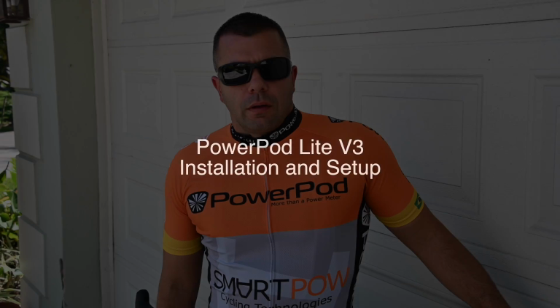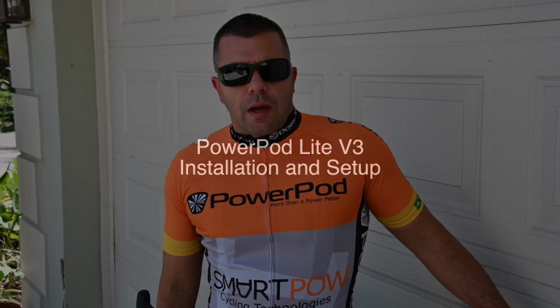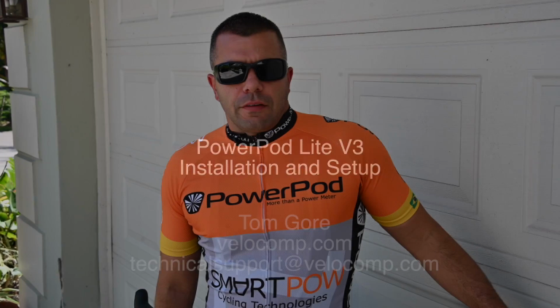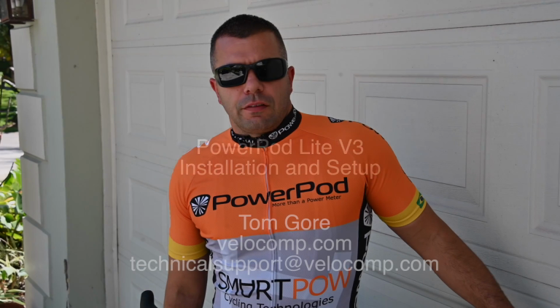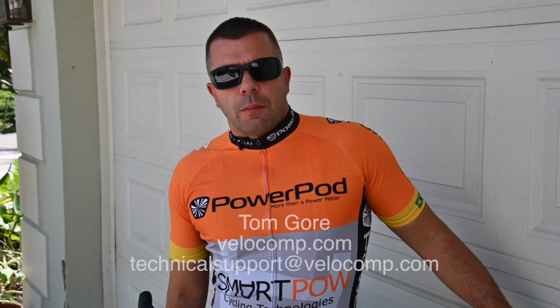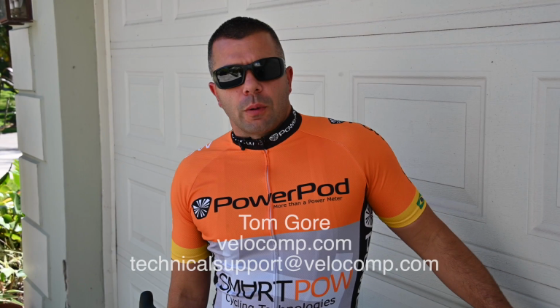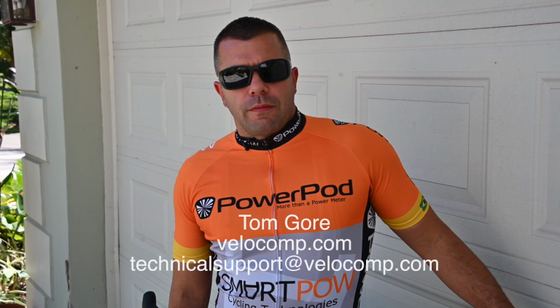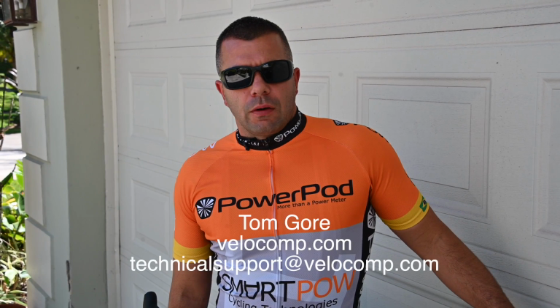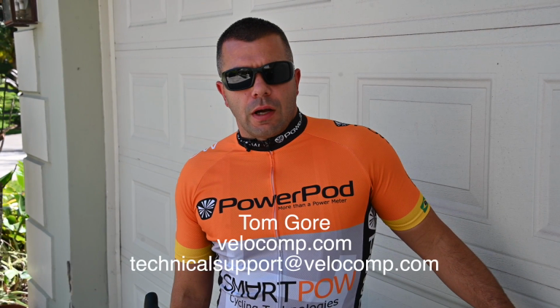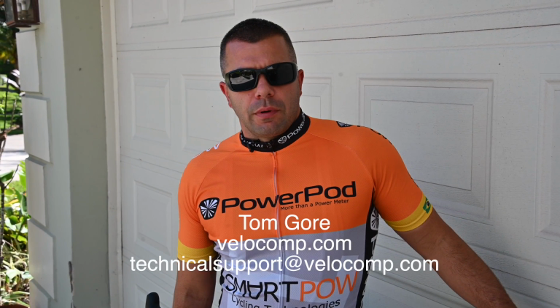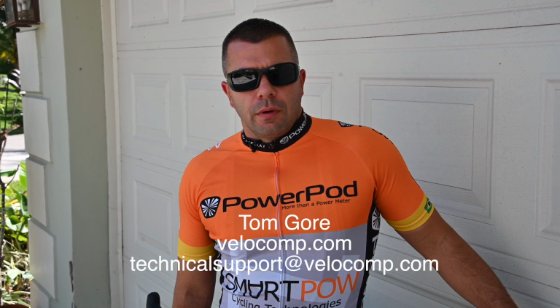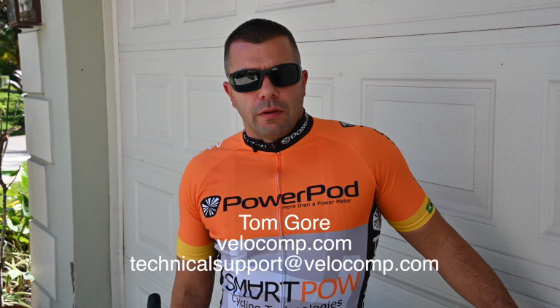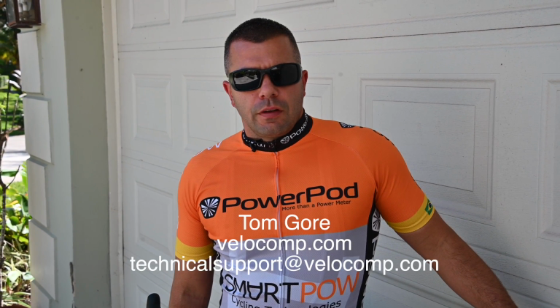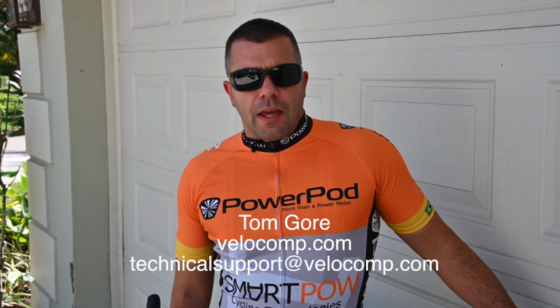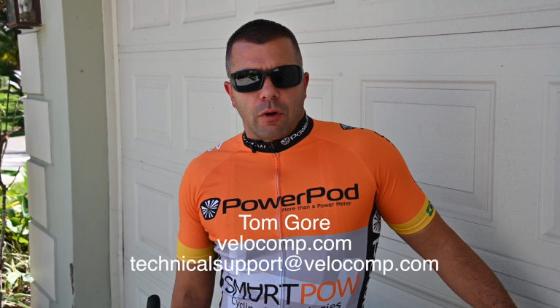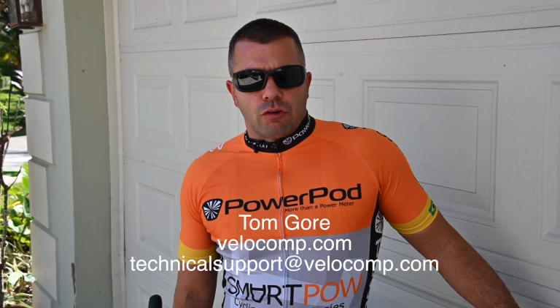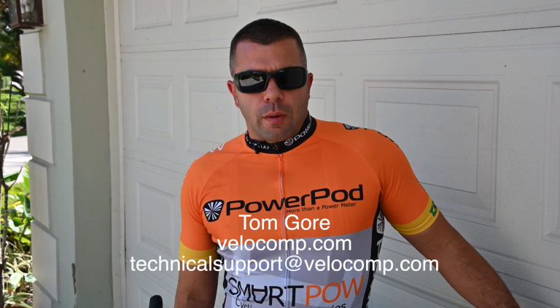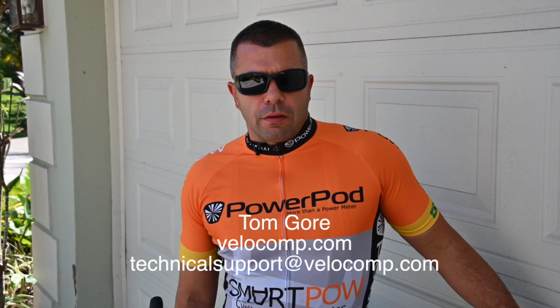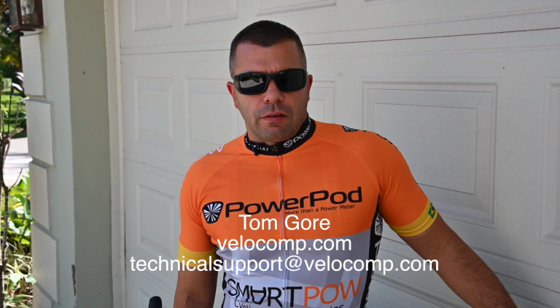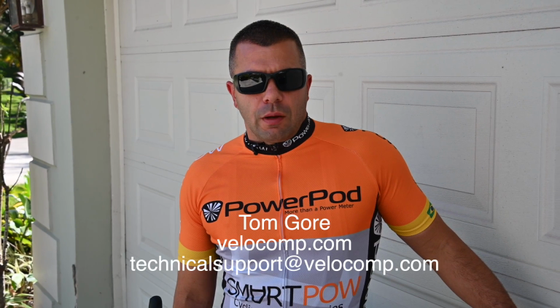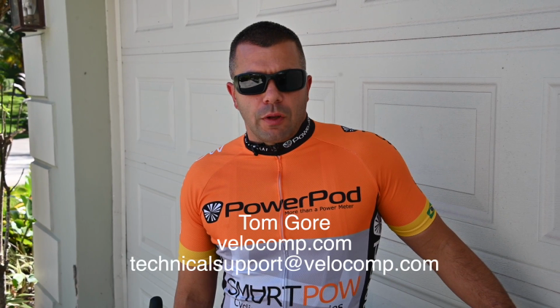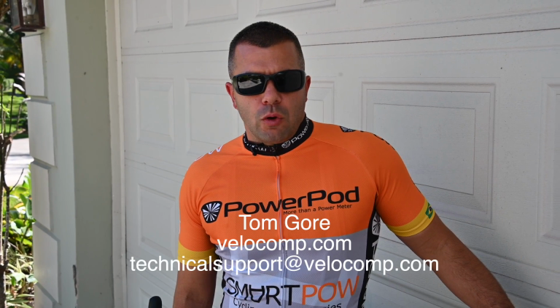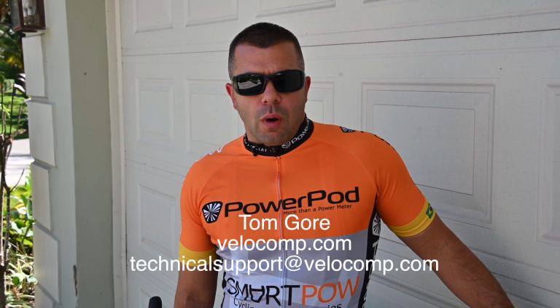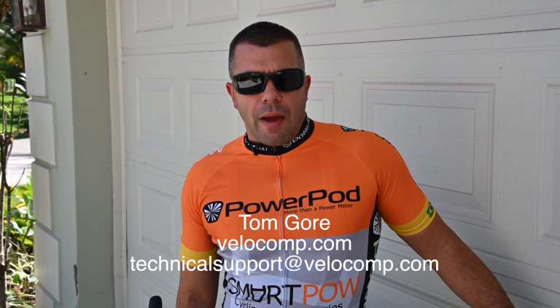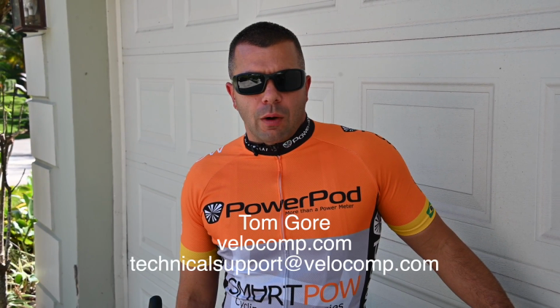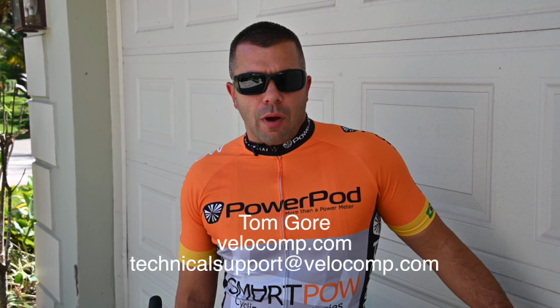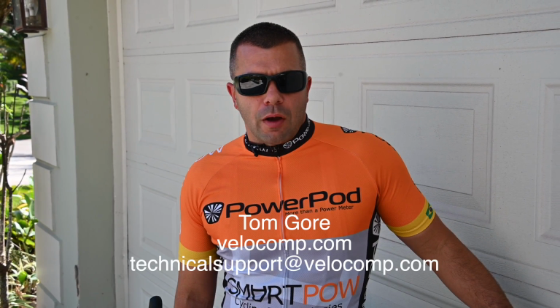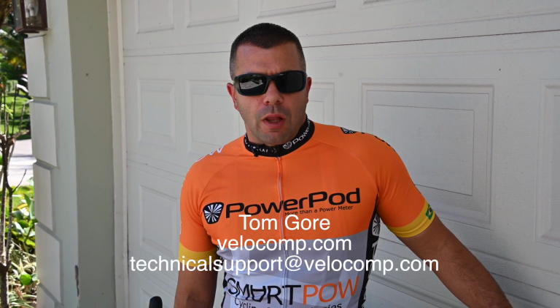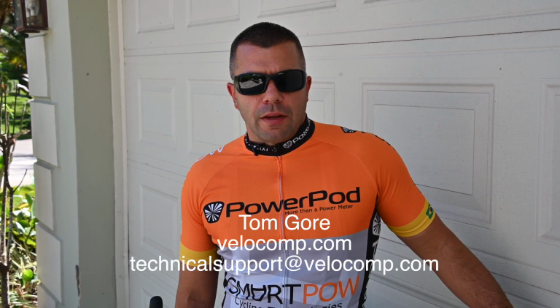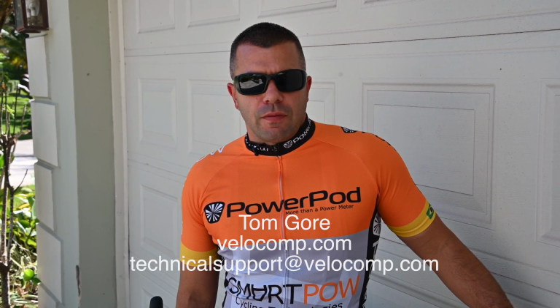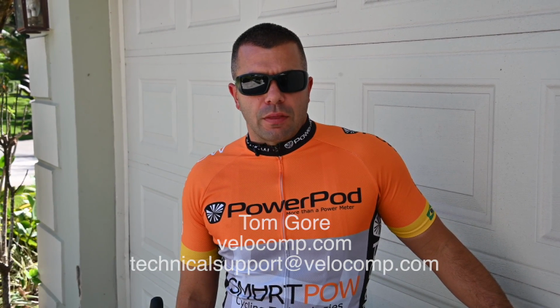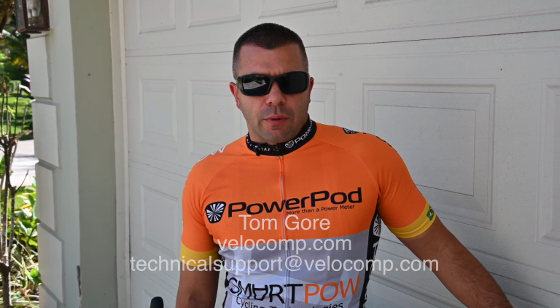Hi, this is Tom Gore with VeloComp. Today, I'm going to show you how to set up the new PowerPod Lite V3.